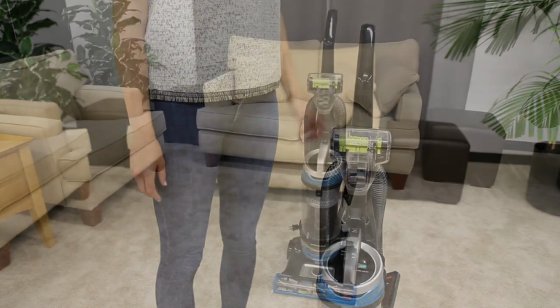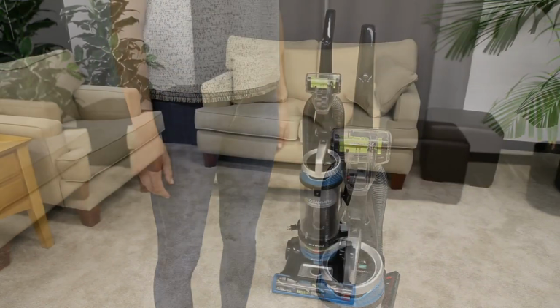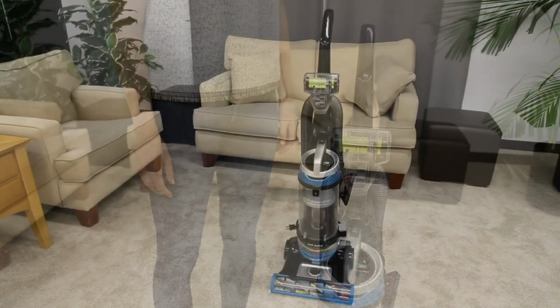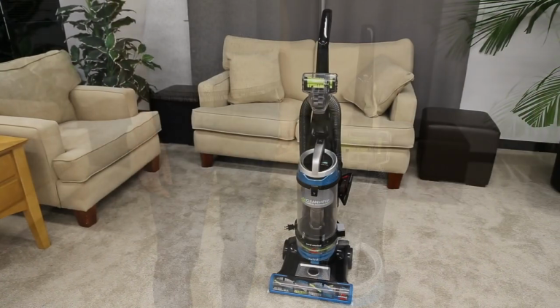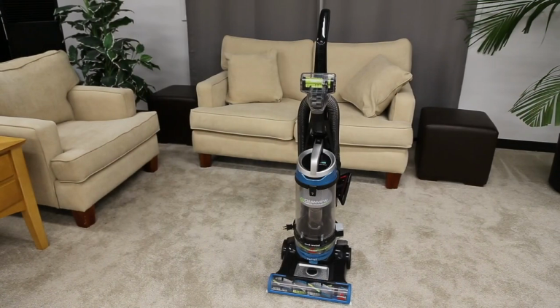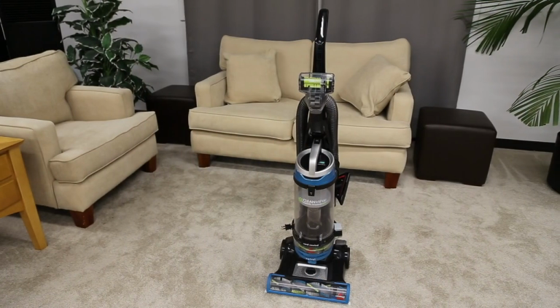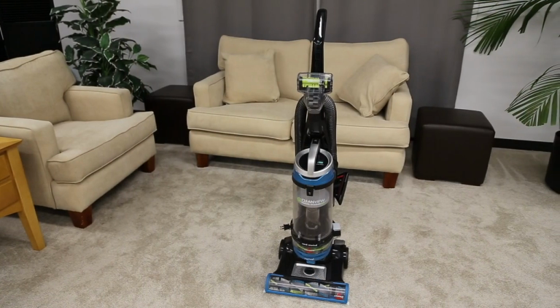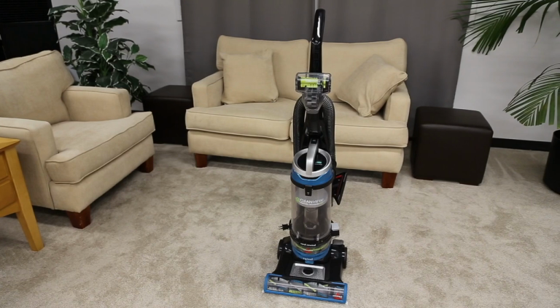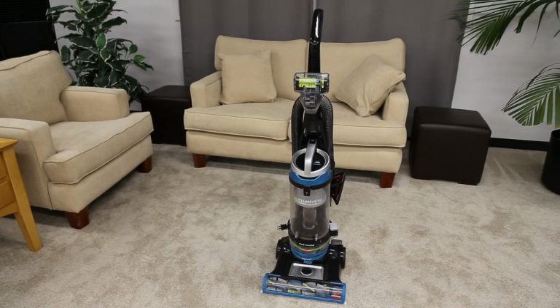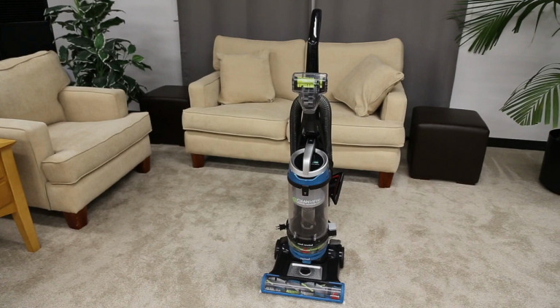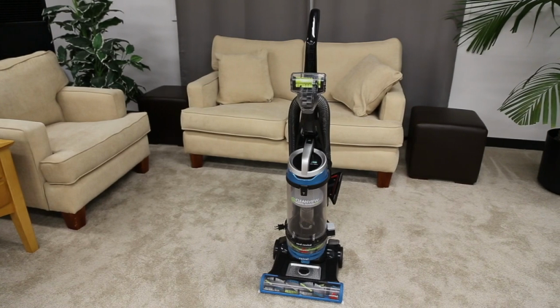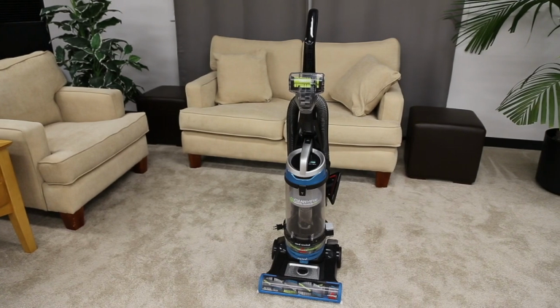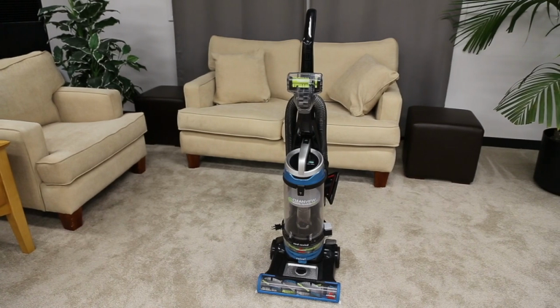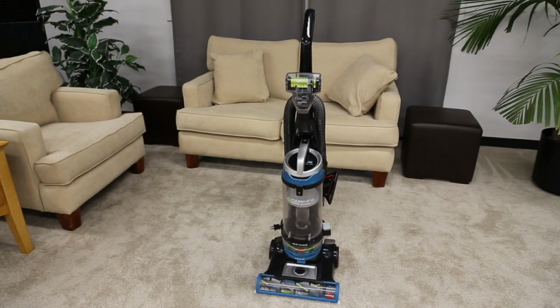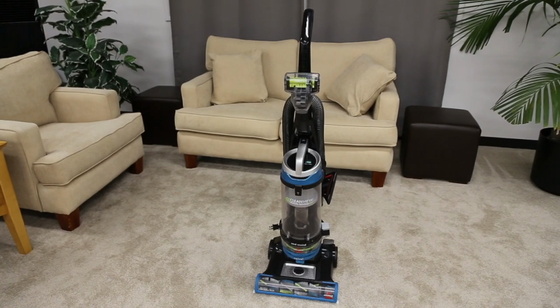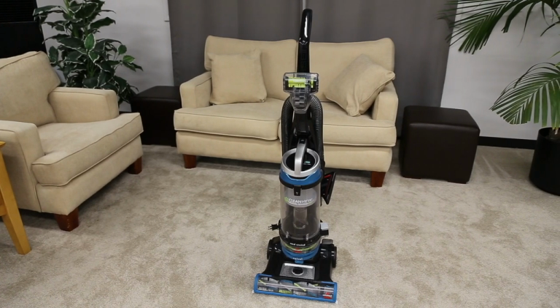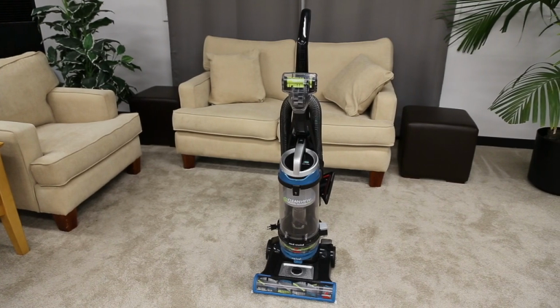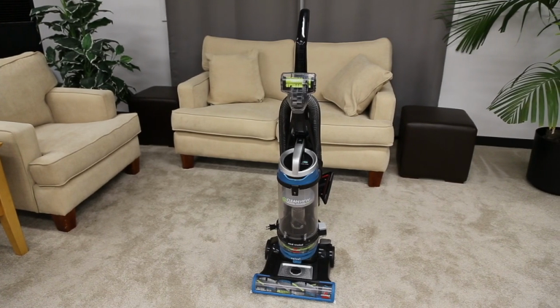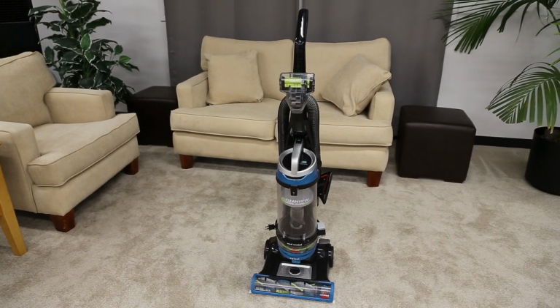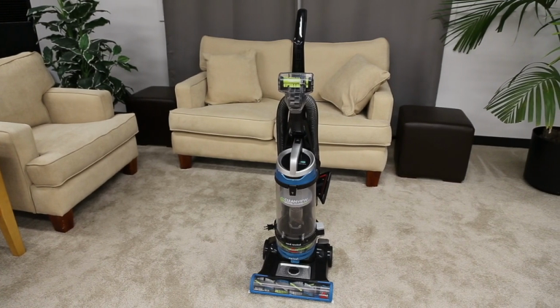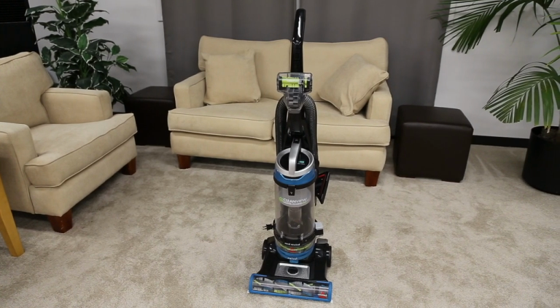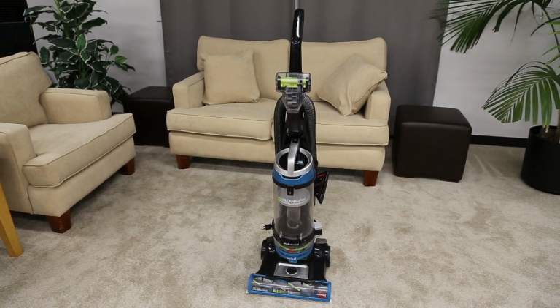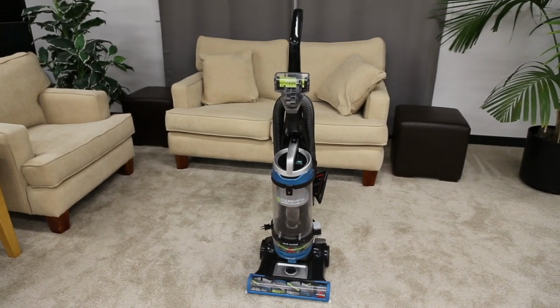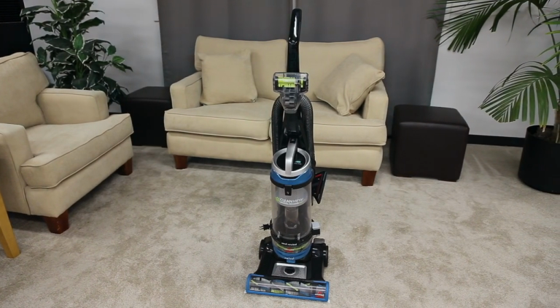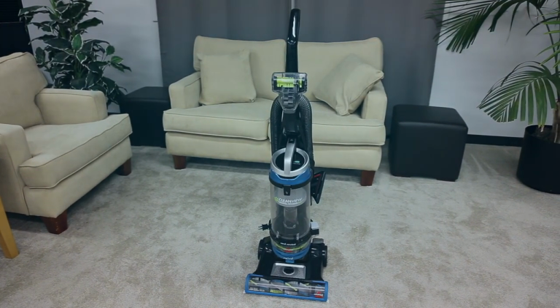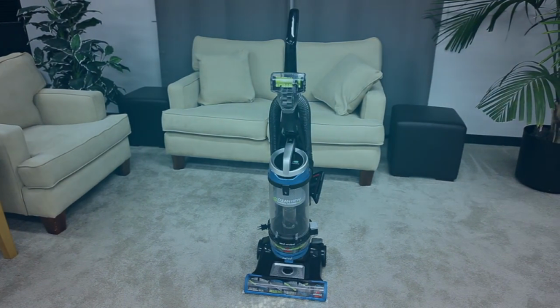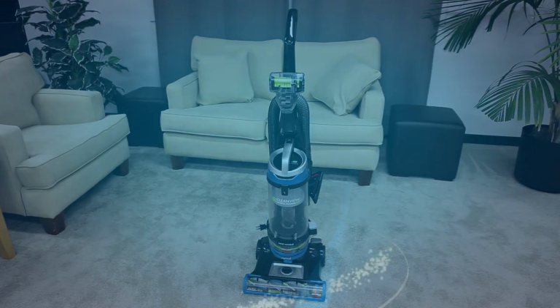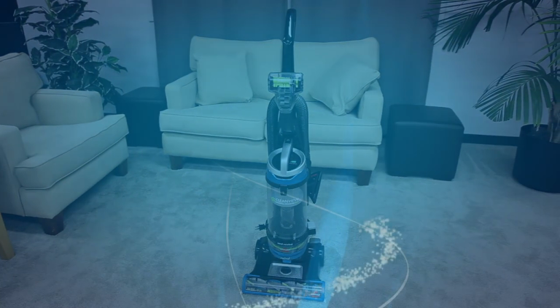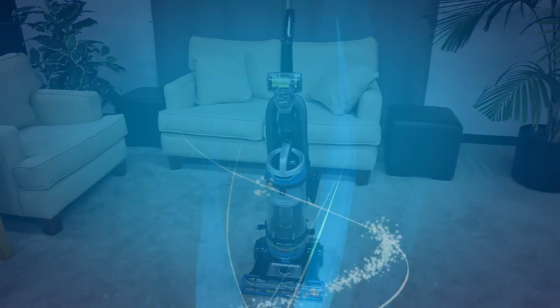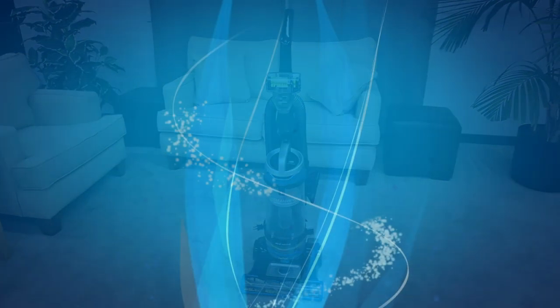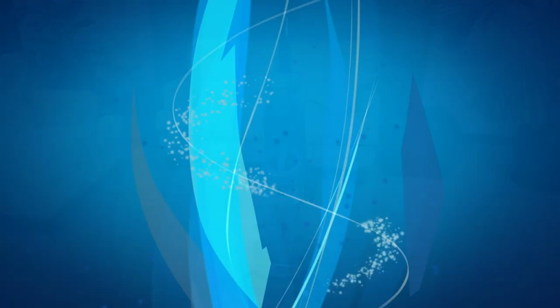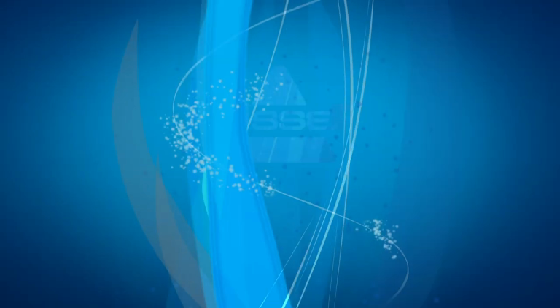That's it! You're now ready to start using your CleanVue Swivel Pet Rewind Vacuum.